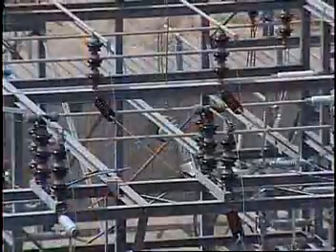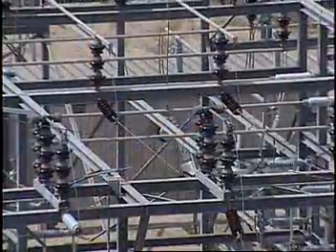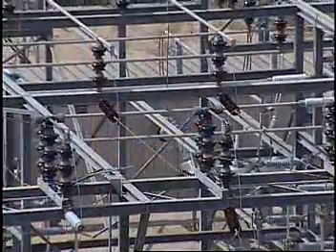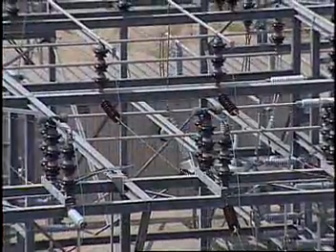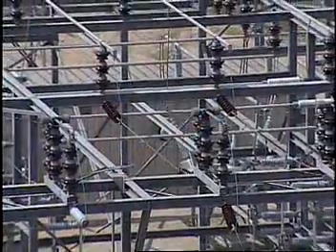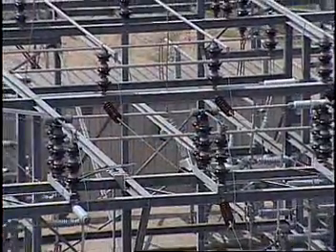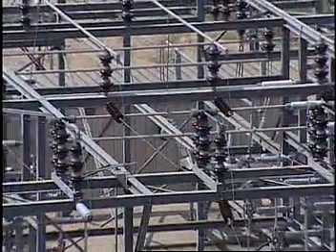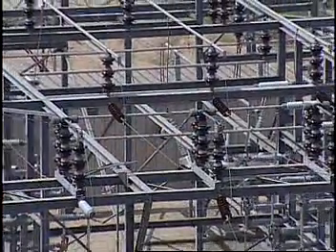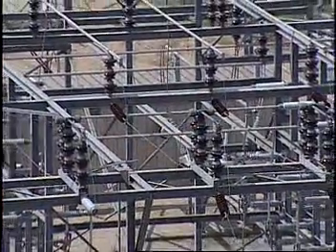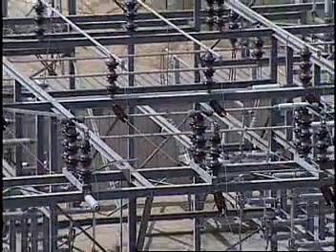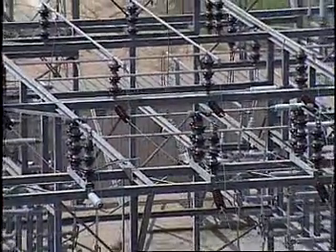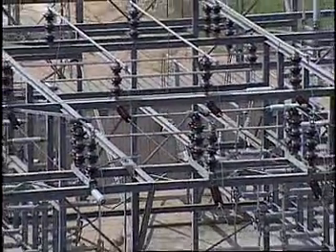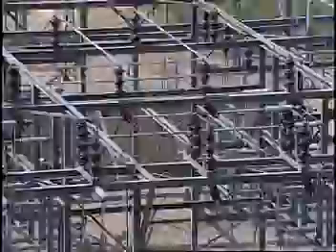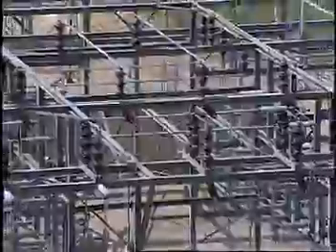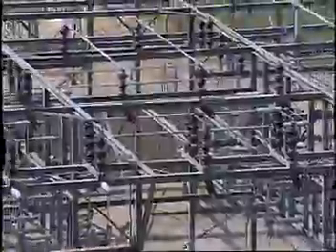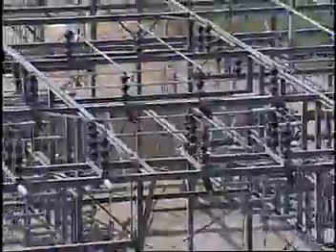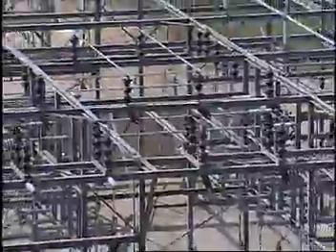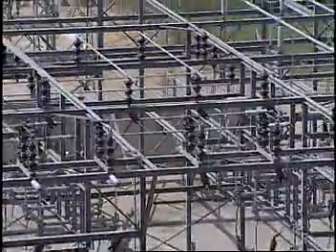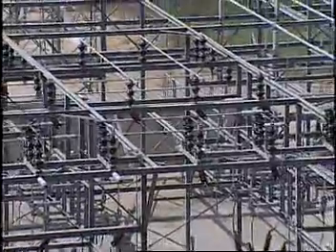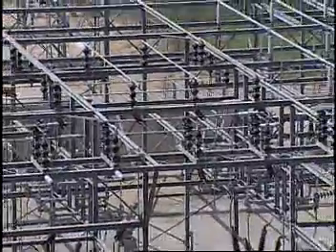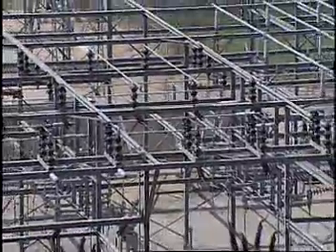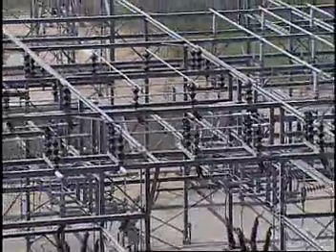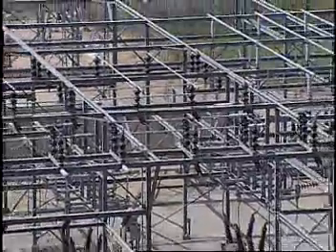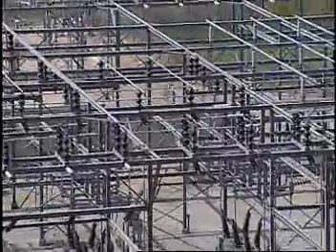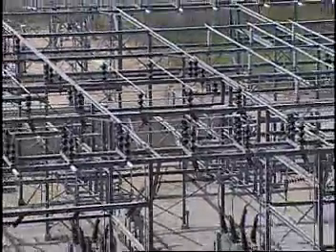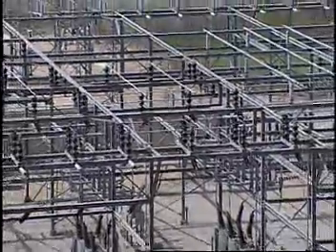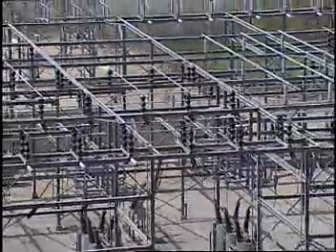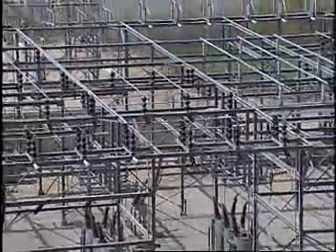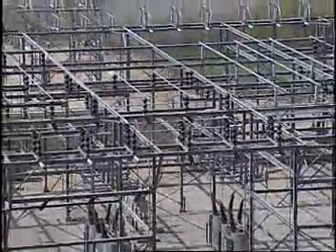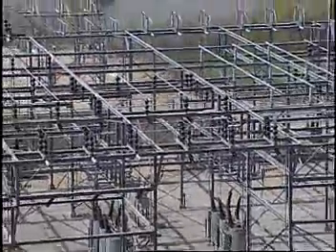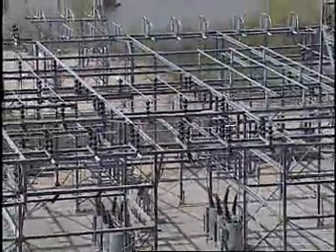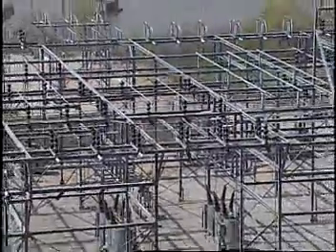That's the substation. That's where the power we create here gets sent out, and from there it gets distributed.